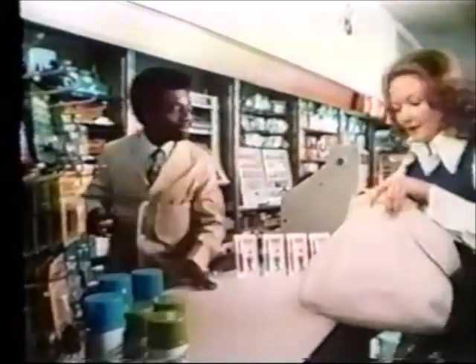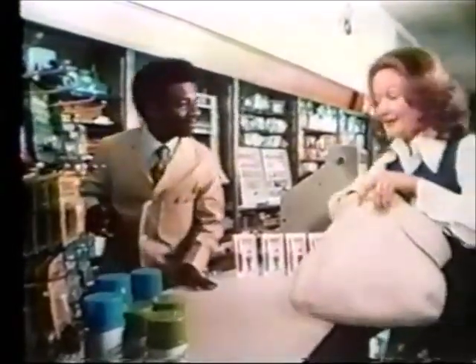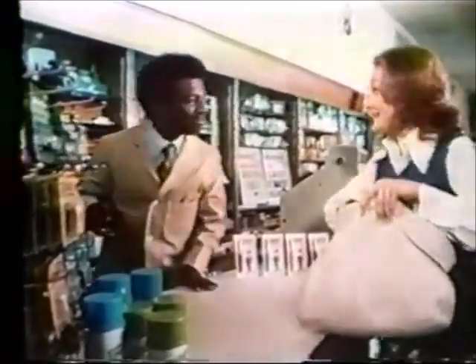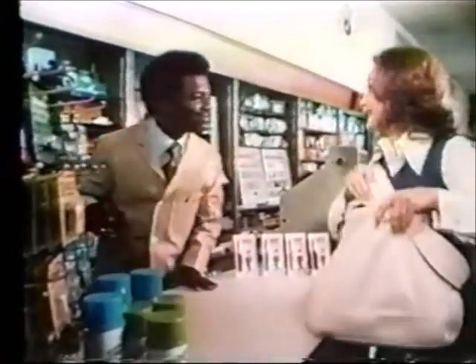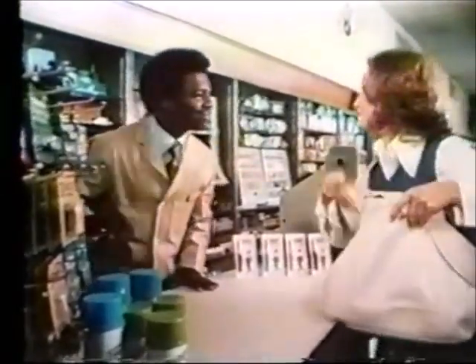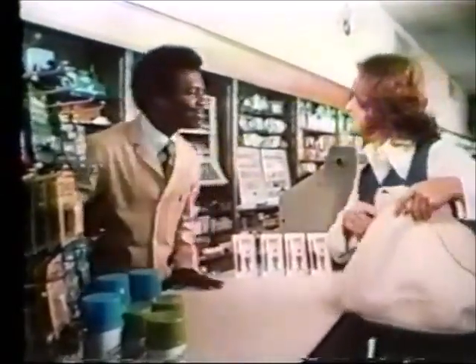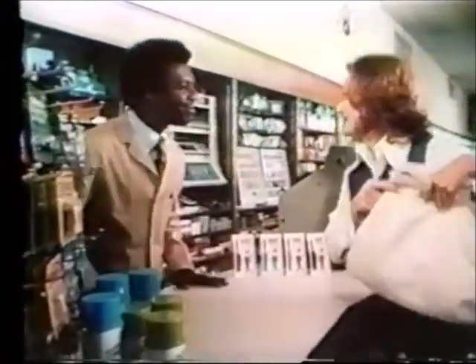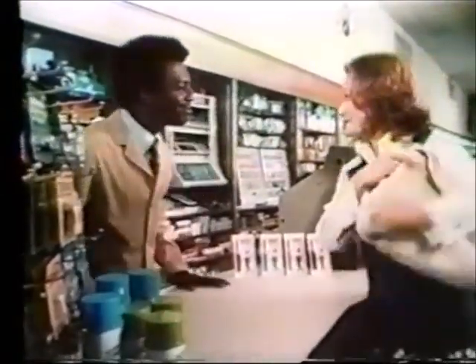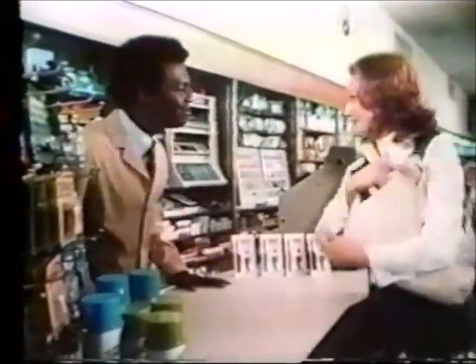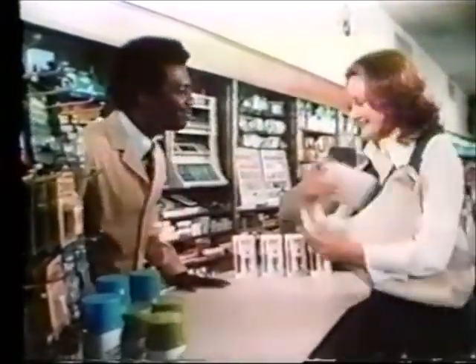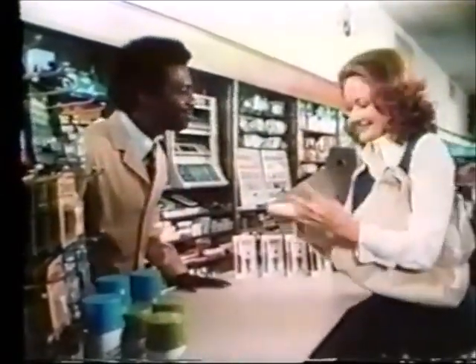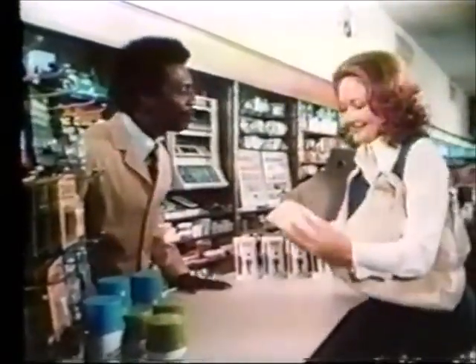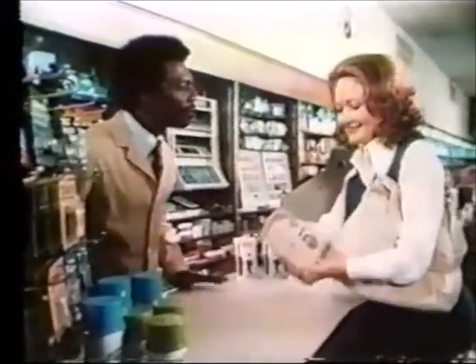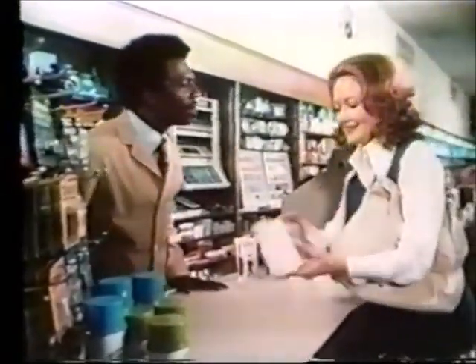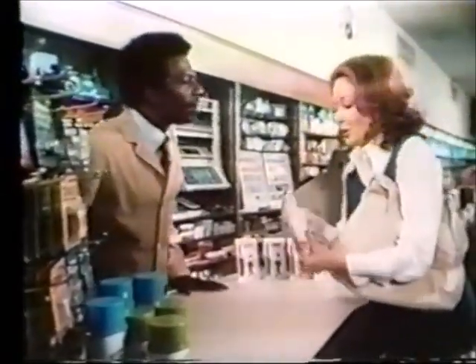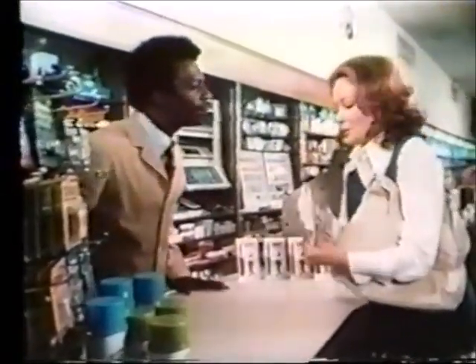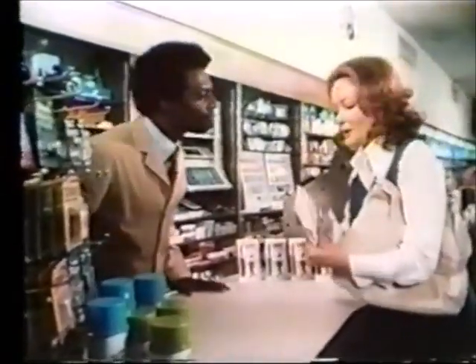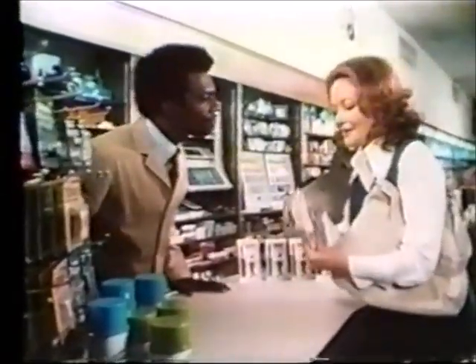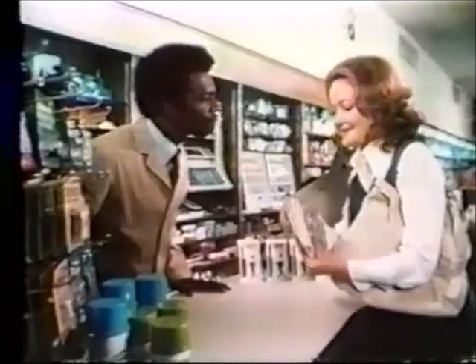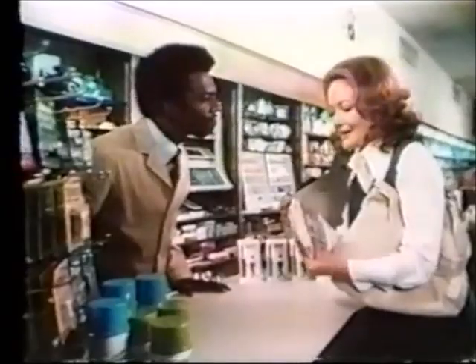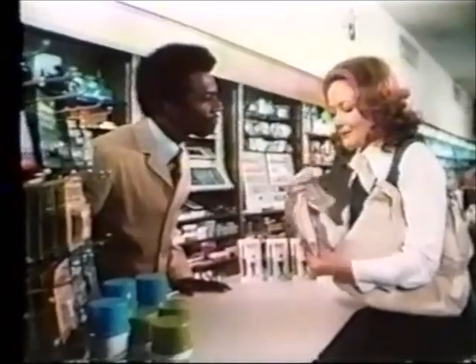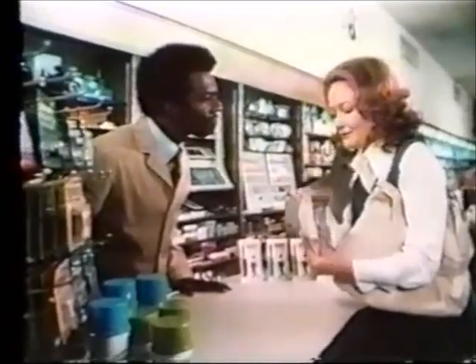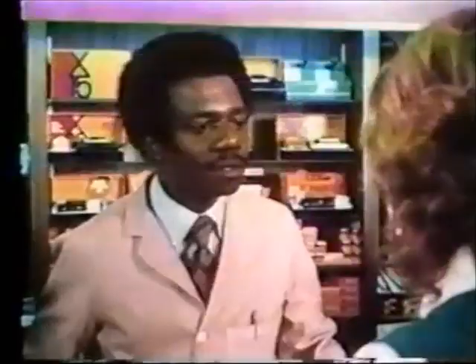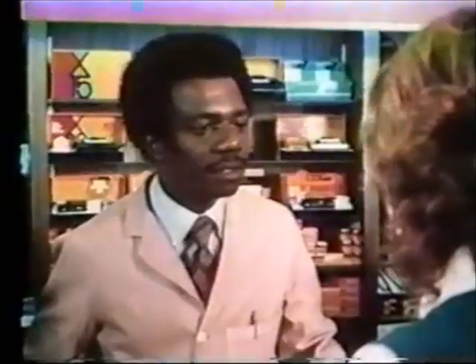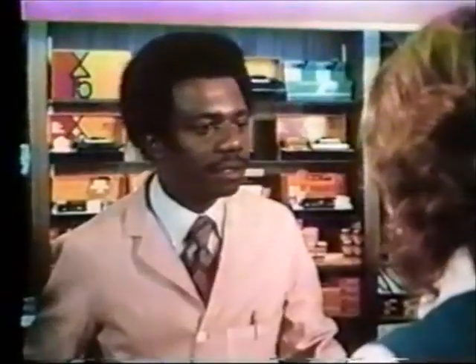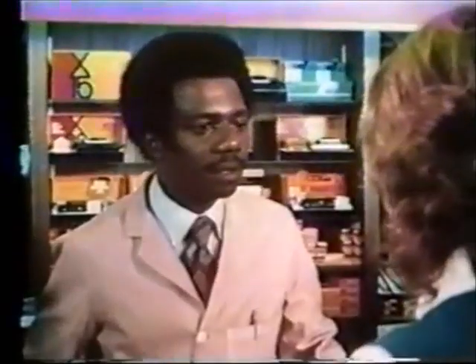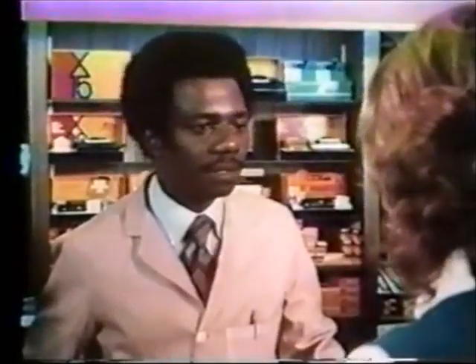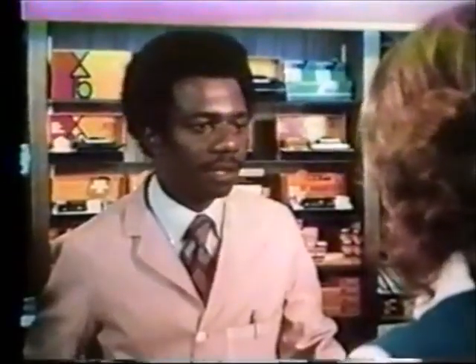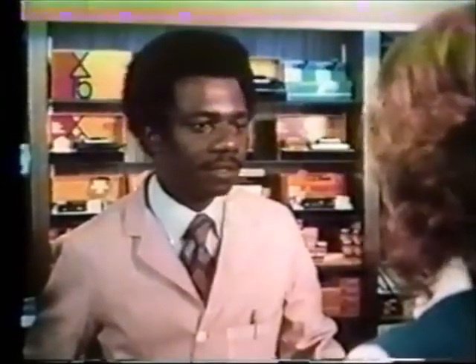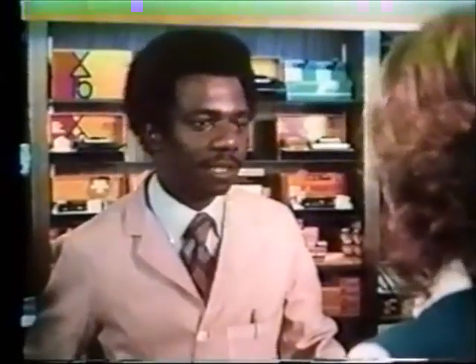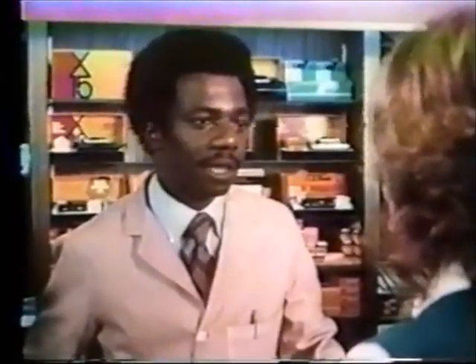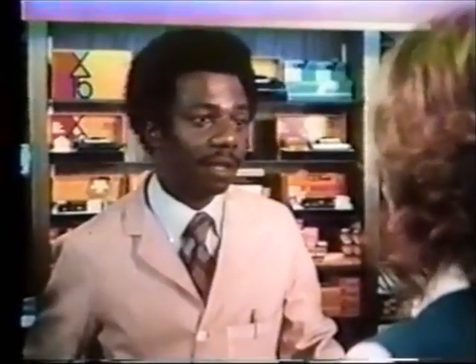Yes, I'd like a butane lighter, please. Which one? Oh, they're all about the same. I wish you hadn't said that.